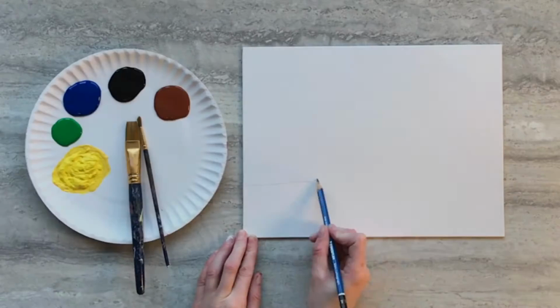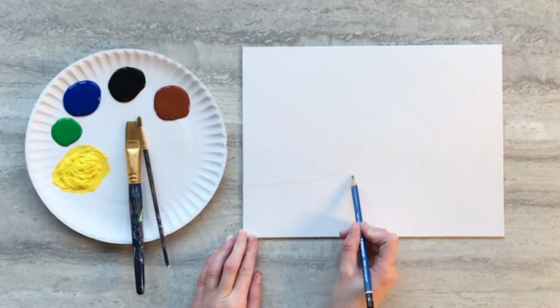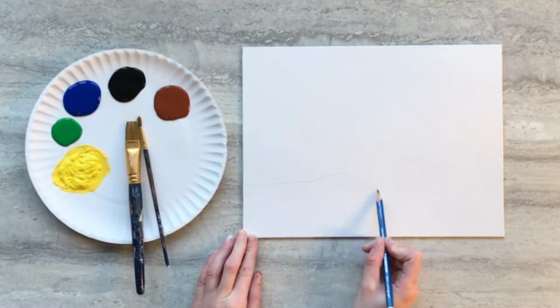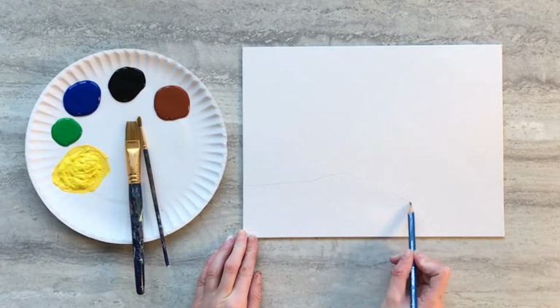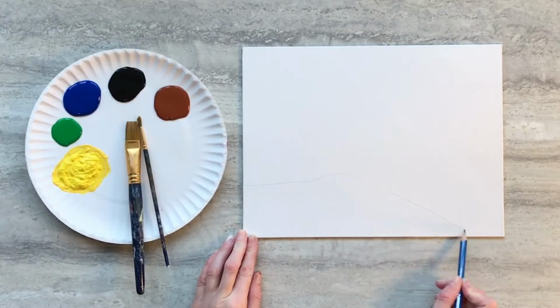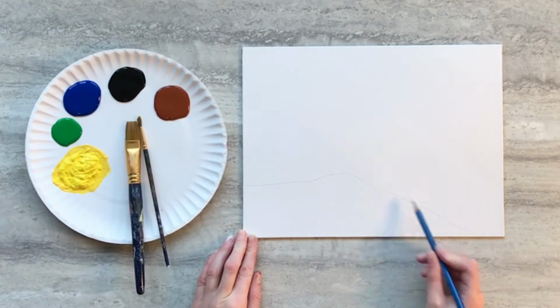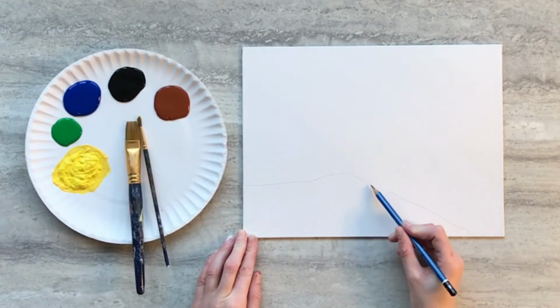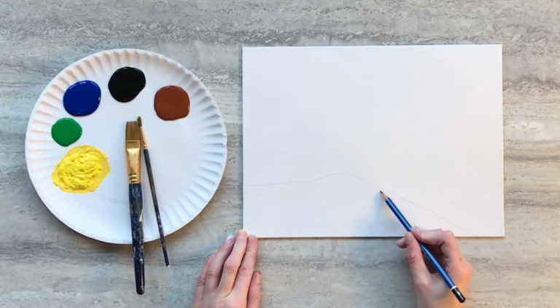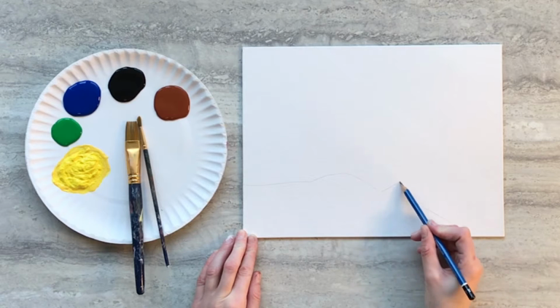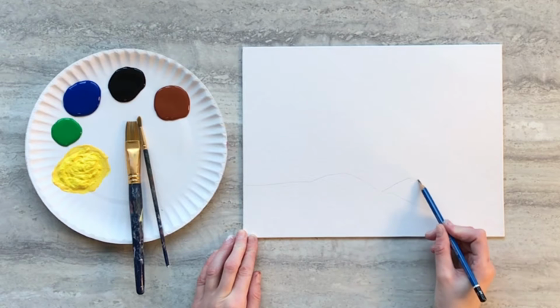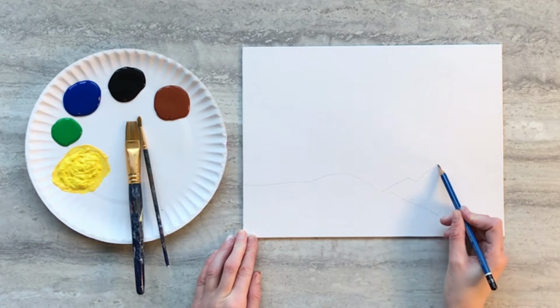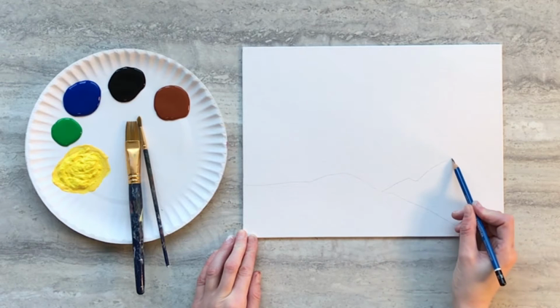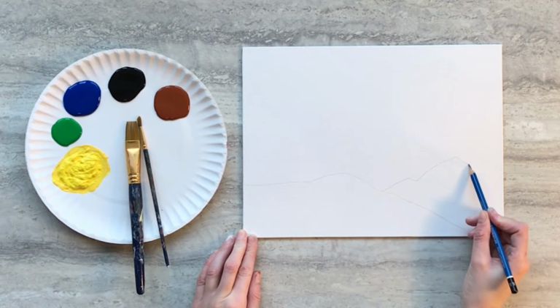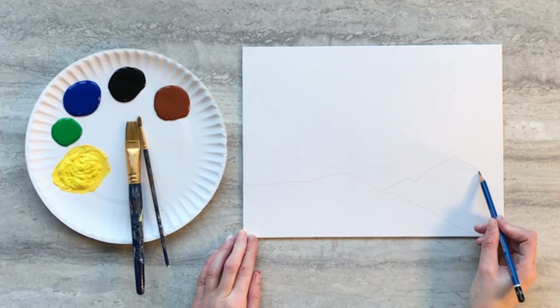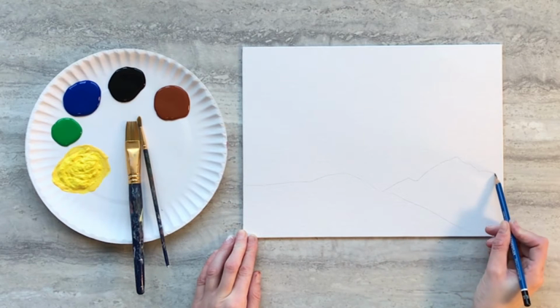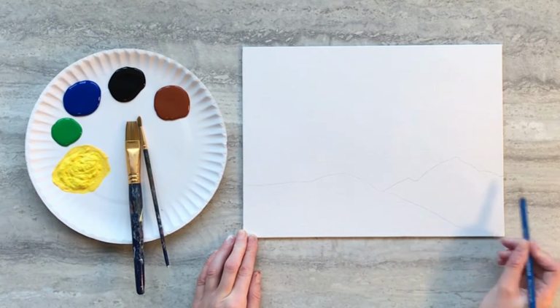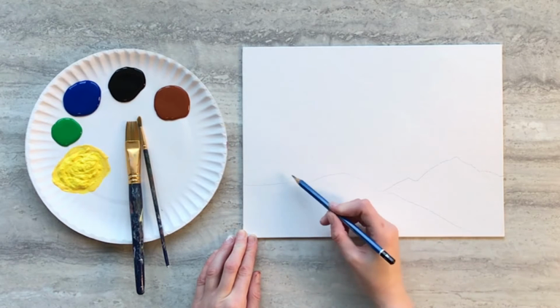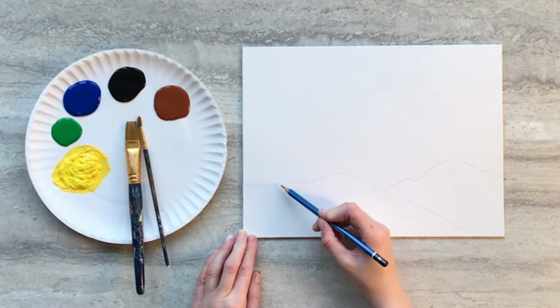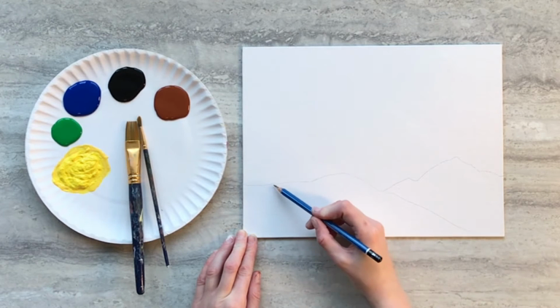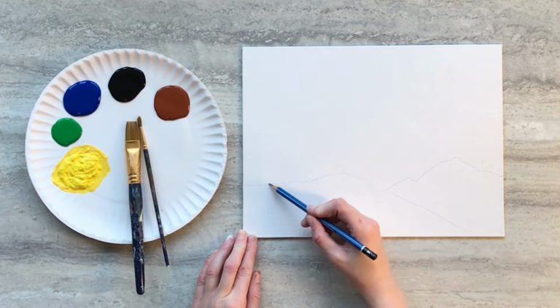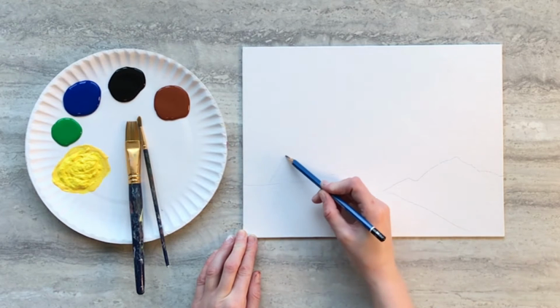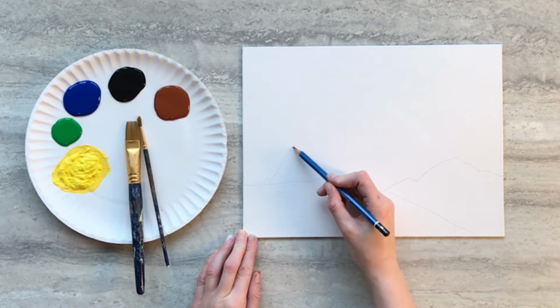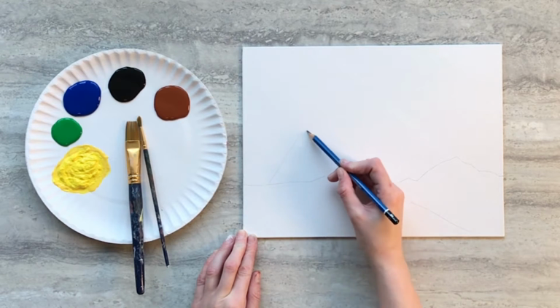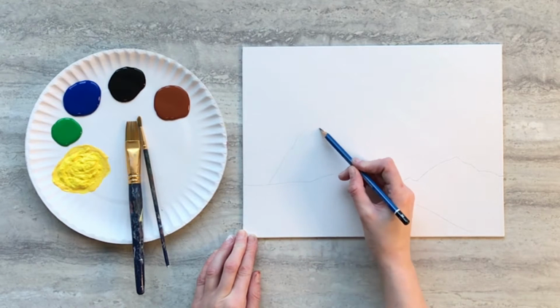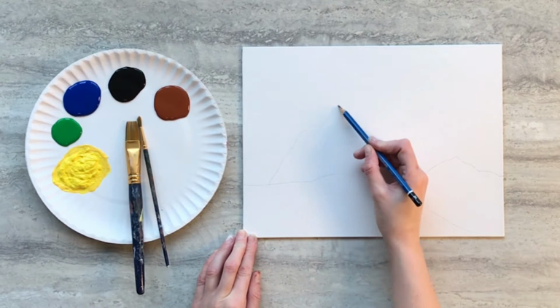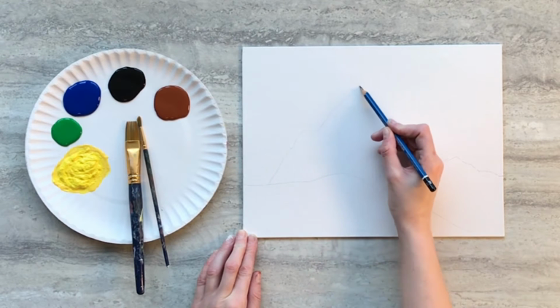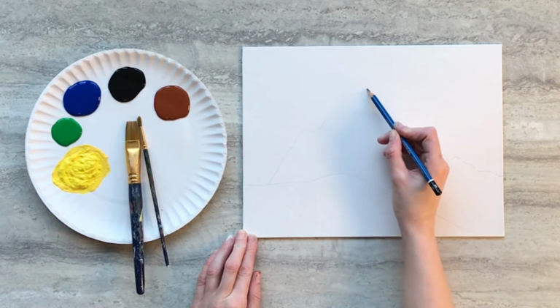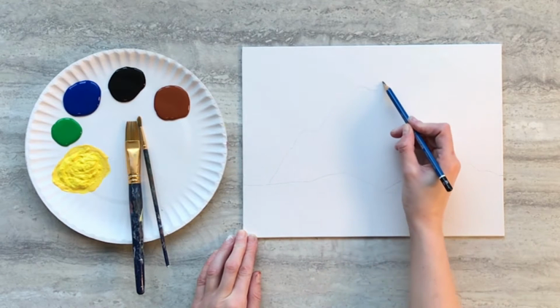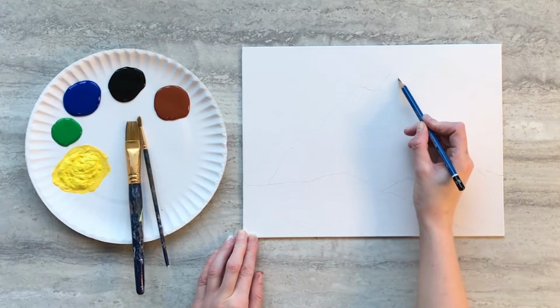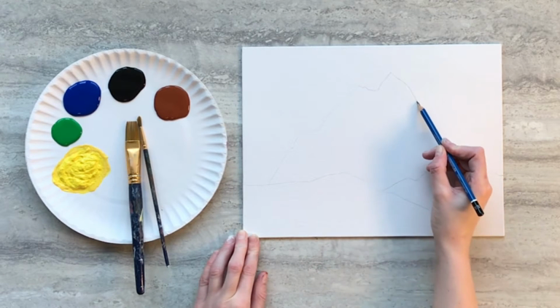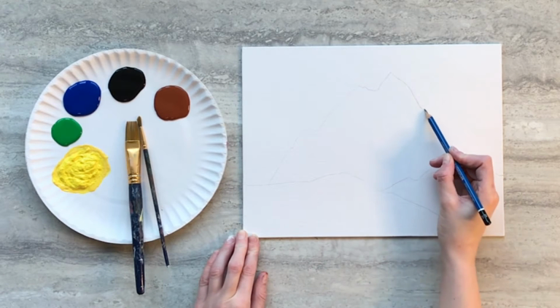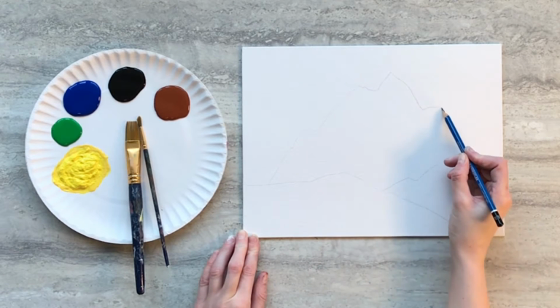We're going to start our drawing by making three hills: one in the foreground, one in the middle ground, and a tall one in the background.